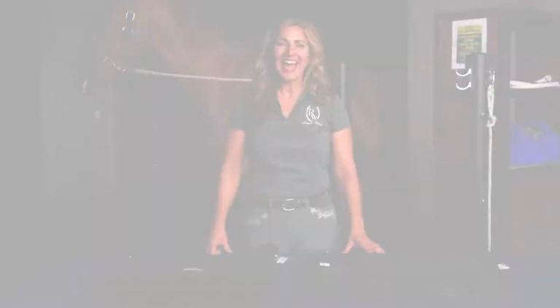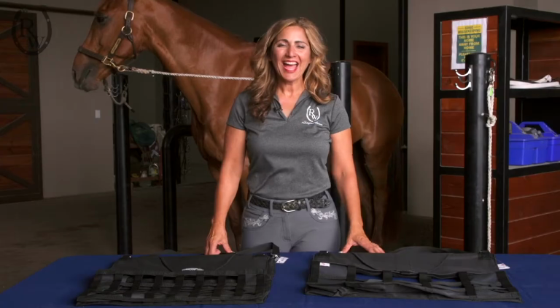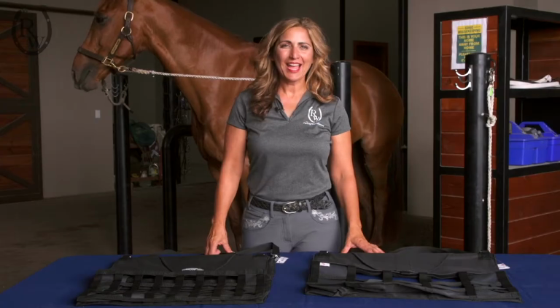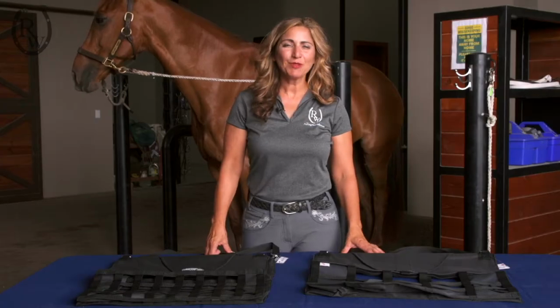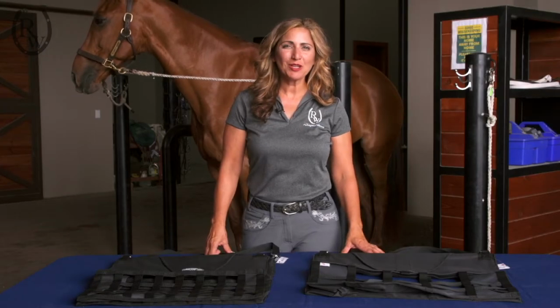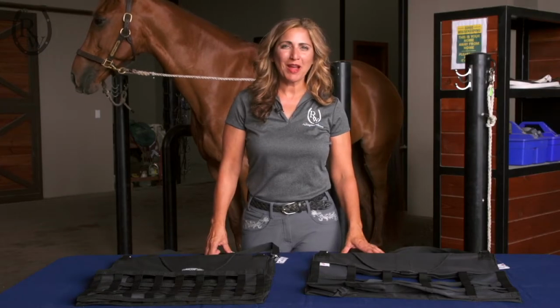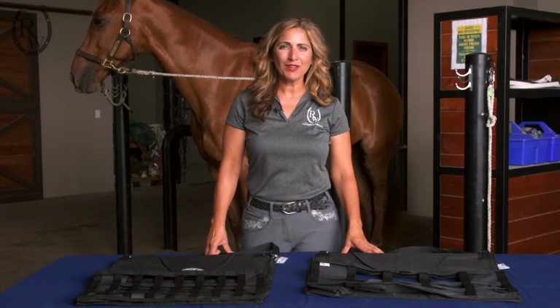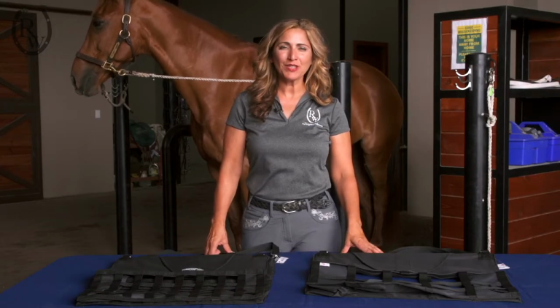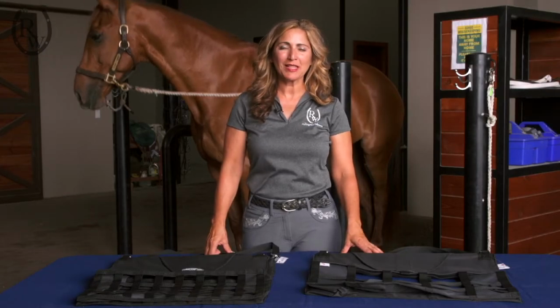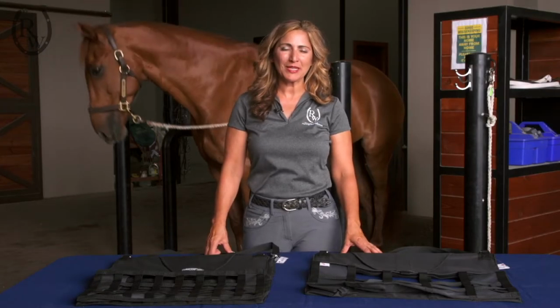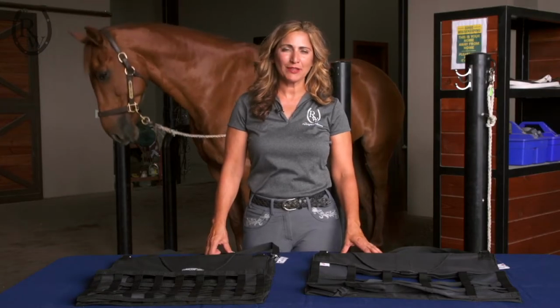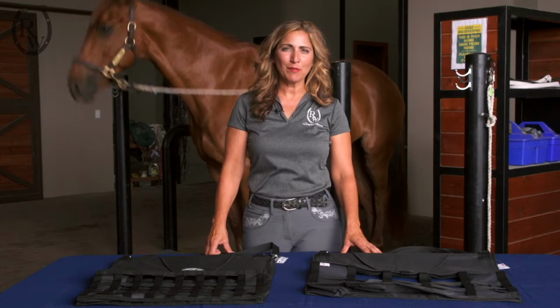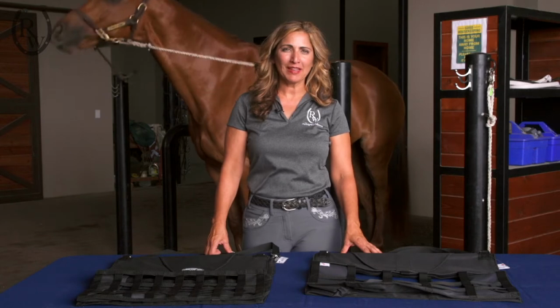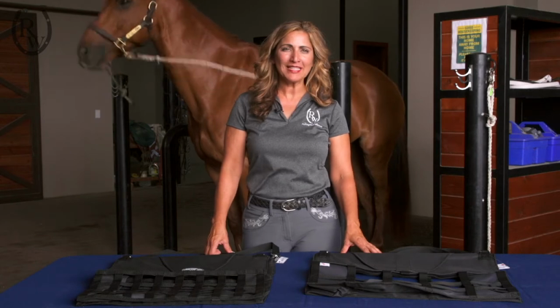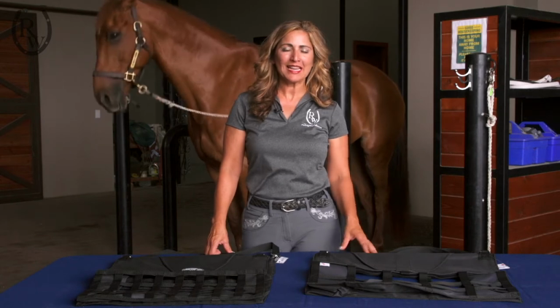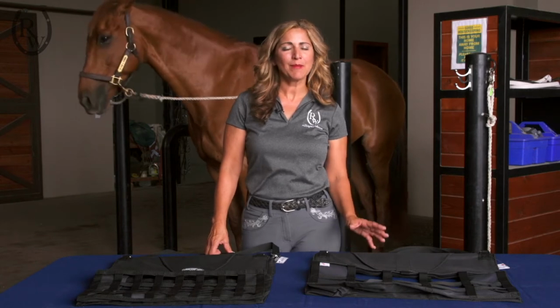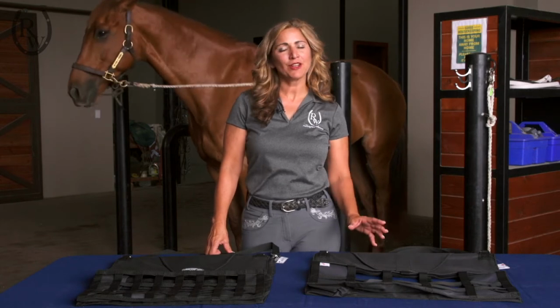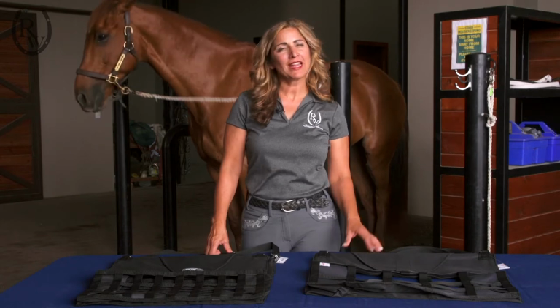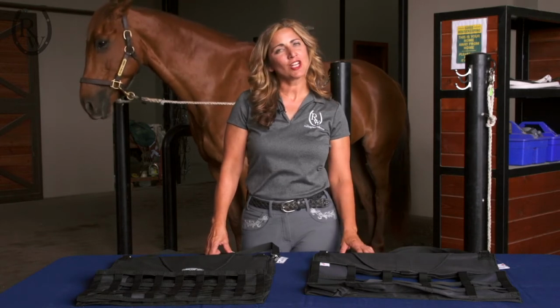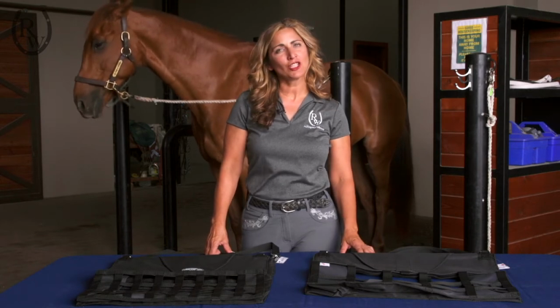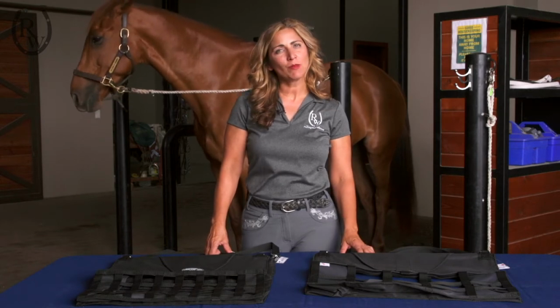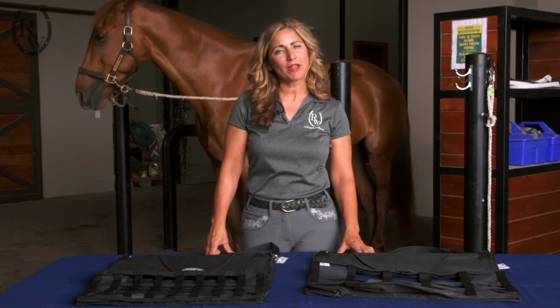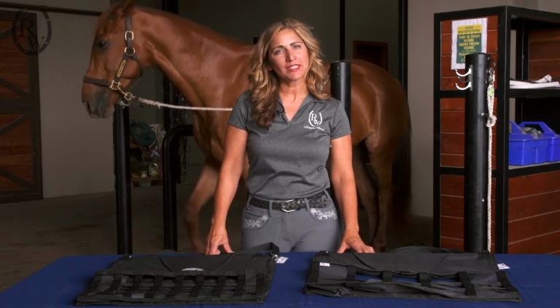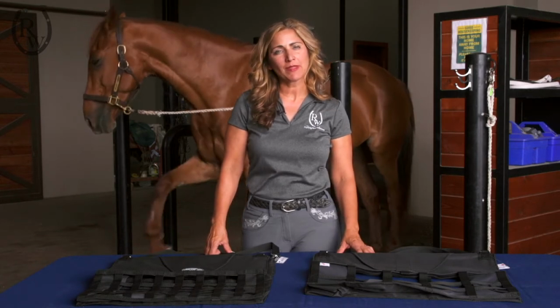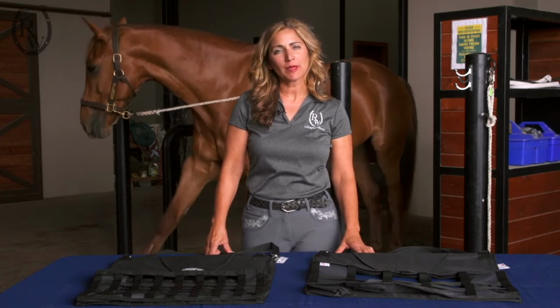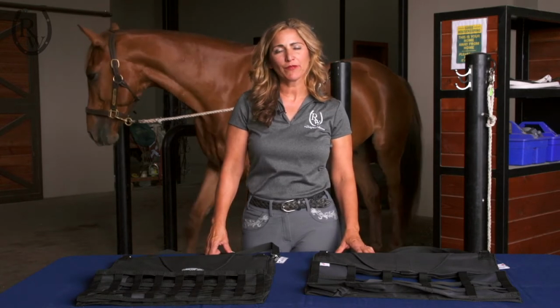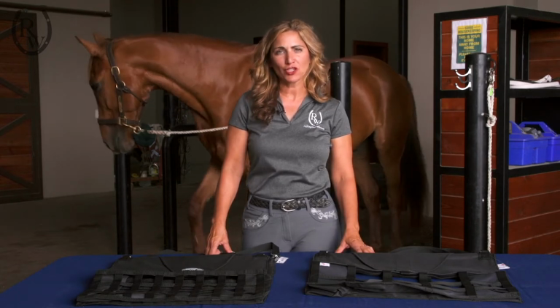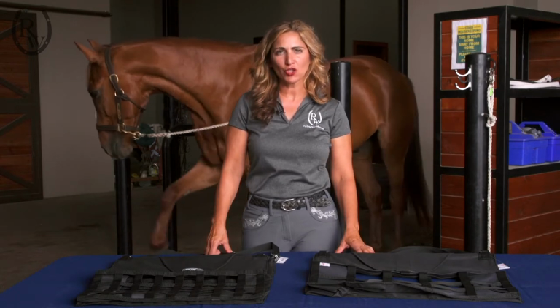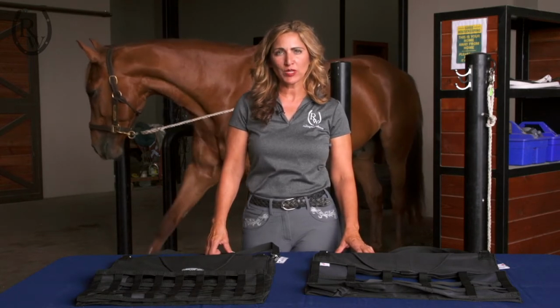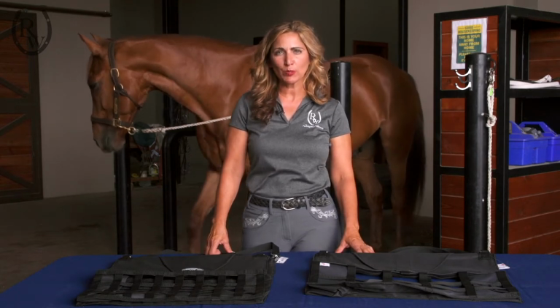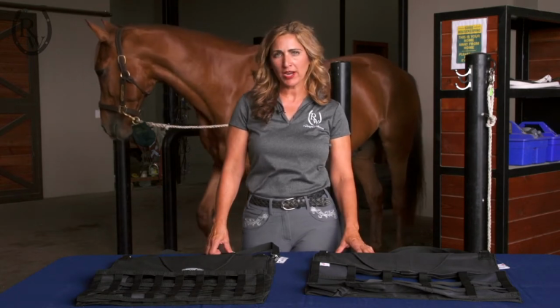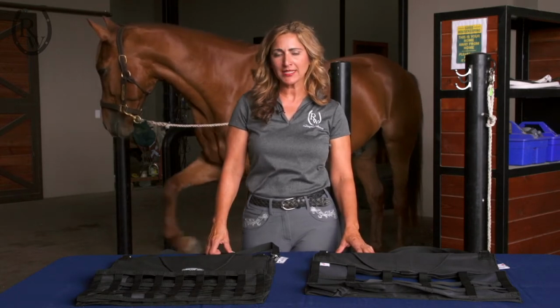Hi, I'm Gina Miles, Olympic silver medalist, and I'm here today to talk to you about some of the Professional's Choice products.